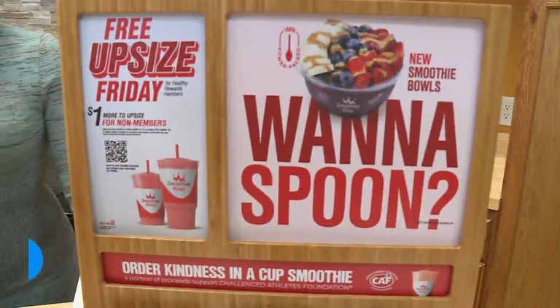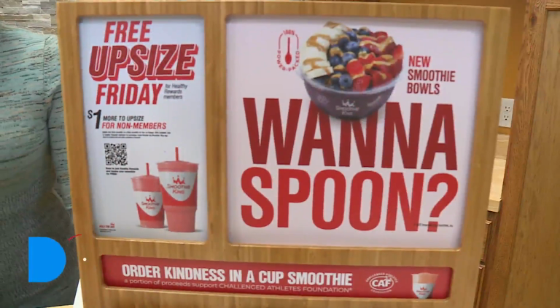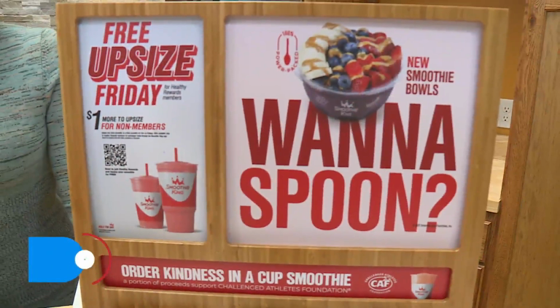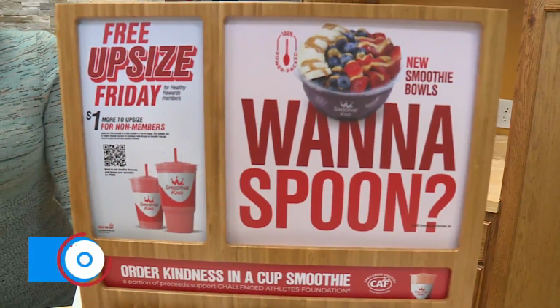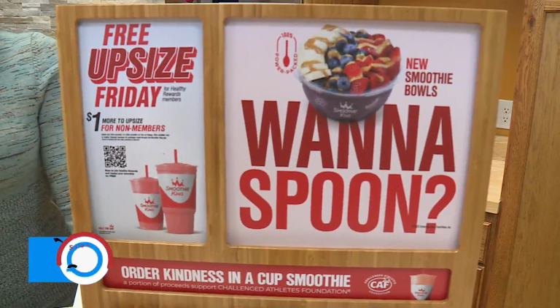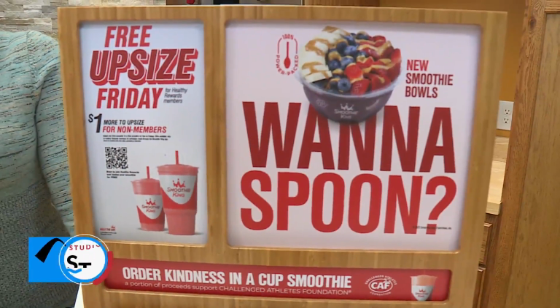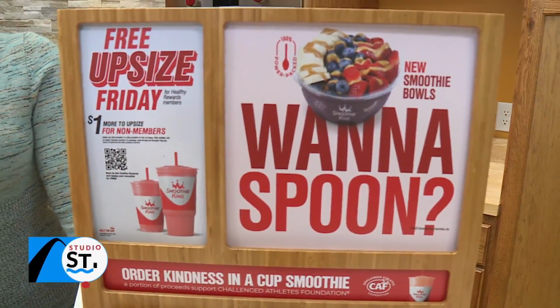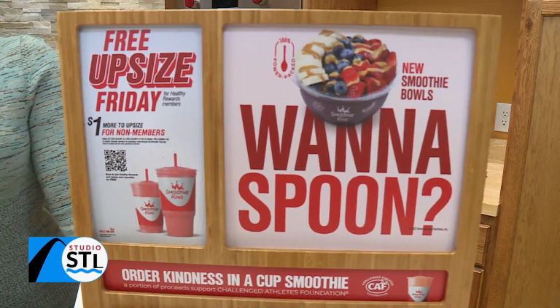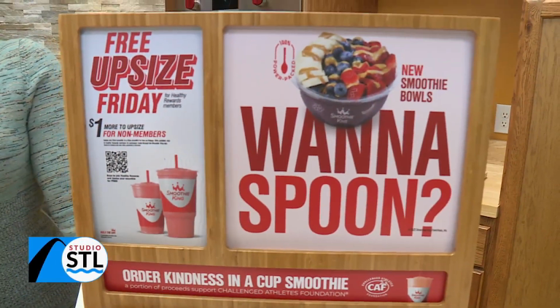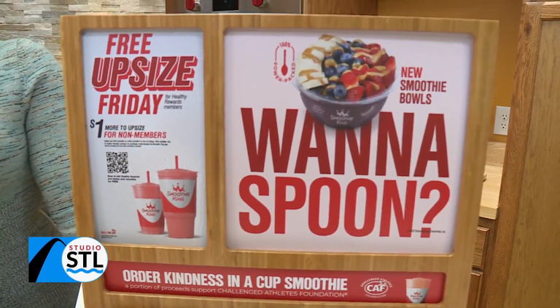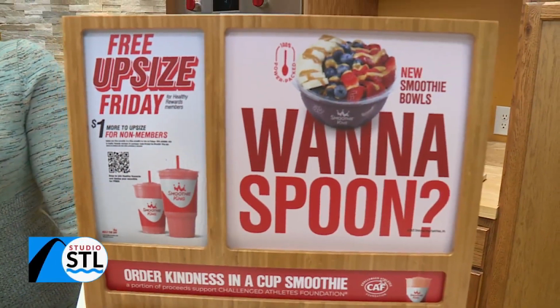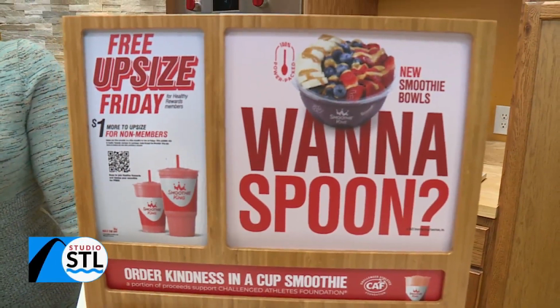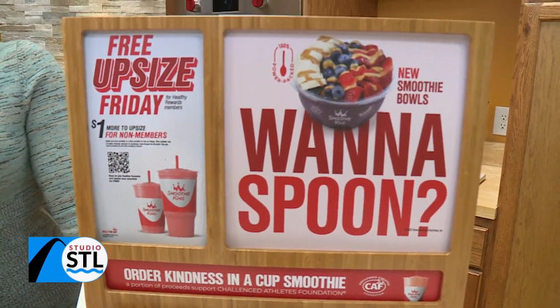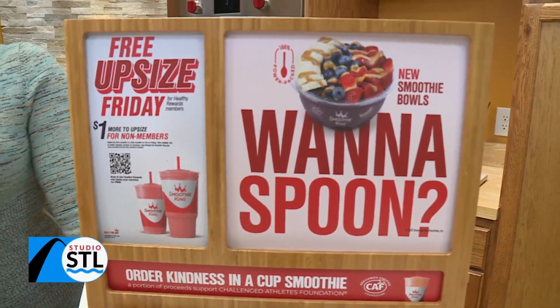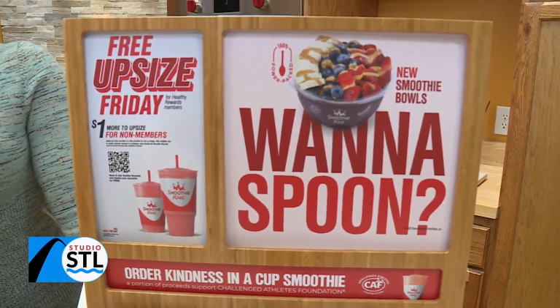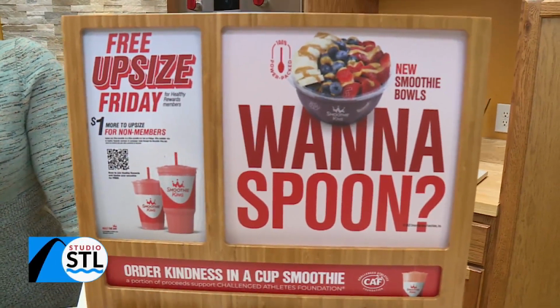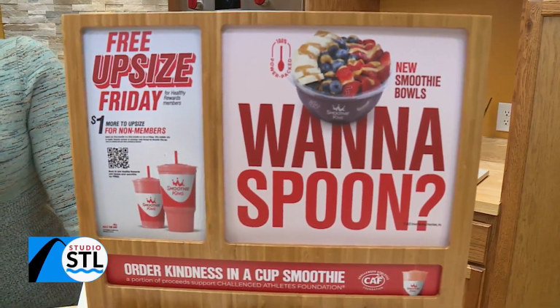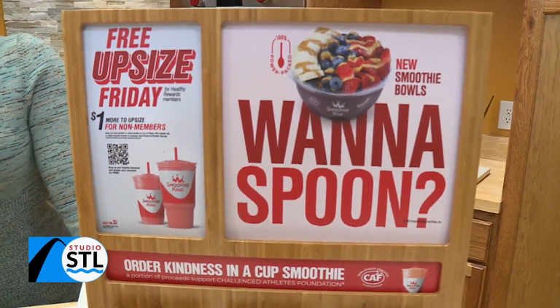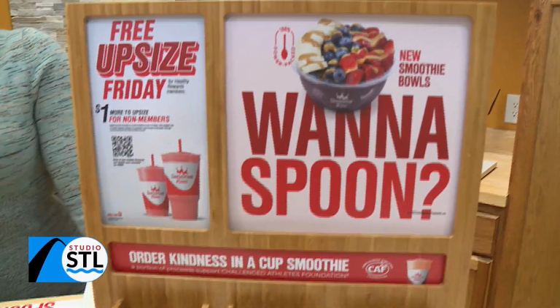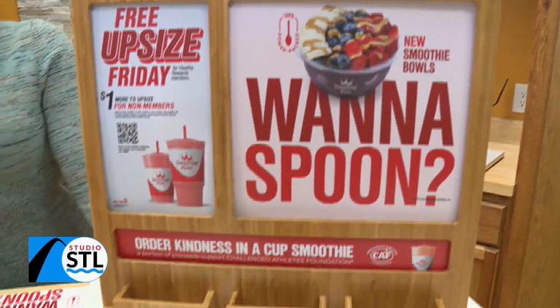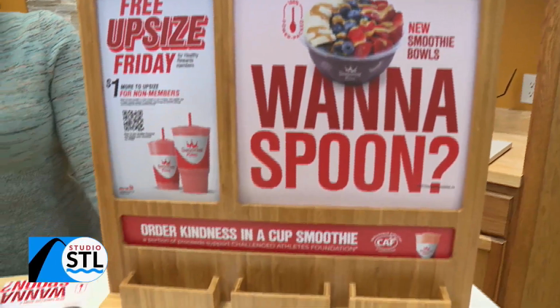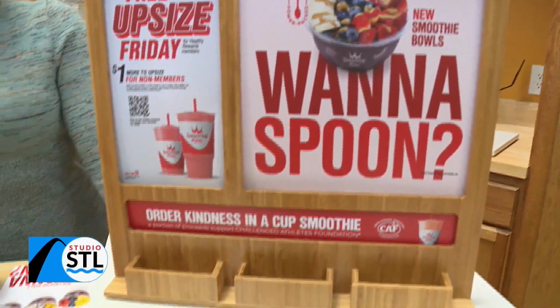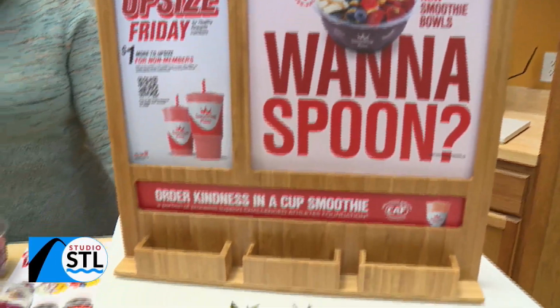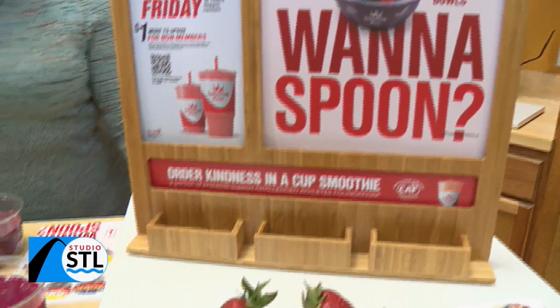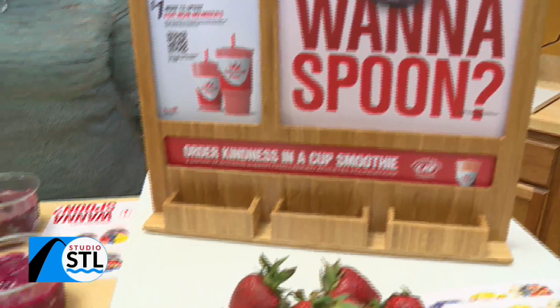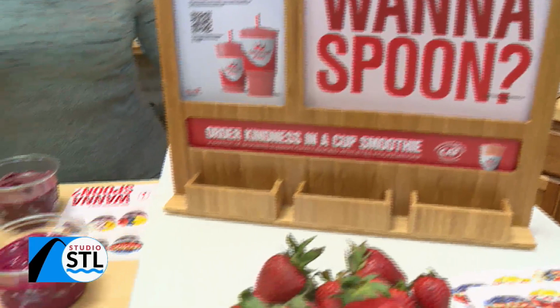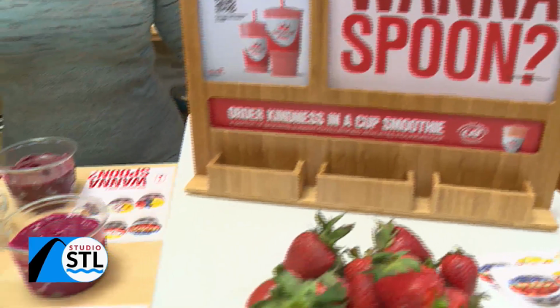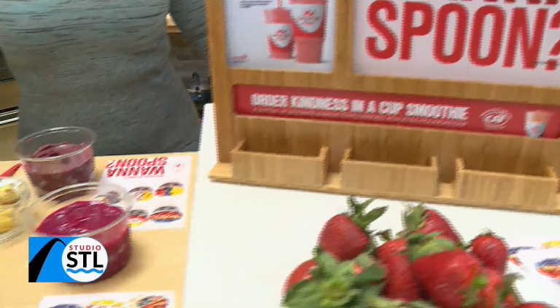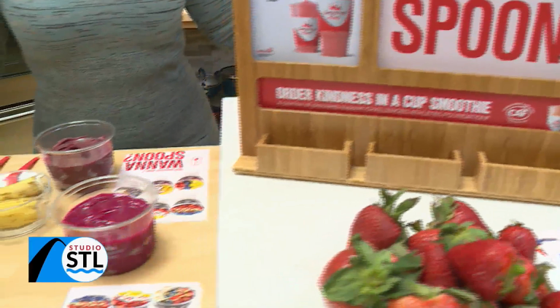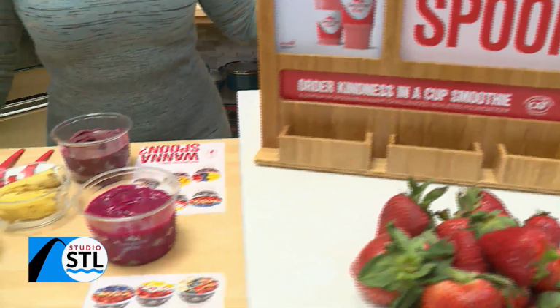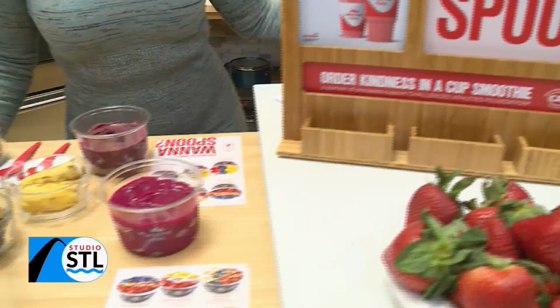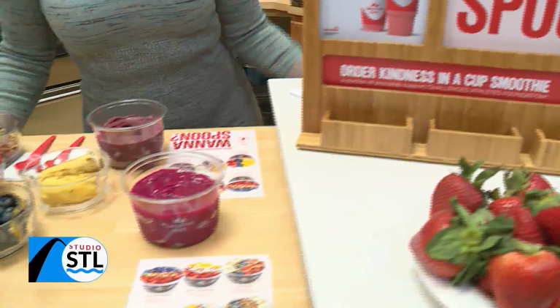Good afternoon, St. Louis. Welcome to Studio STL presented by Campbell Mattress. I'm your host, Chelsea Haines.